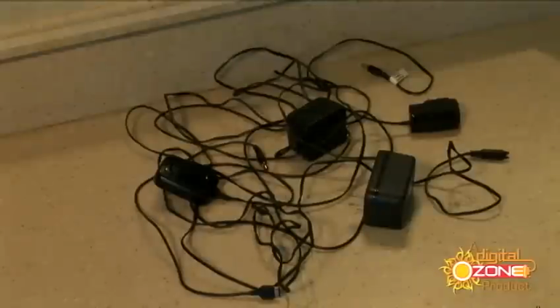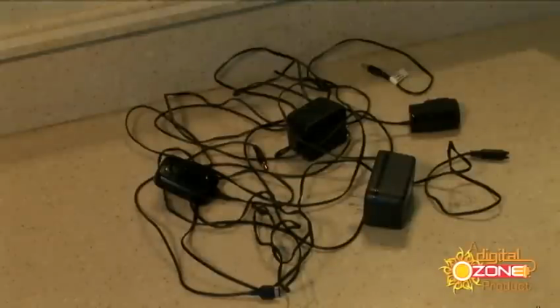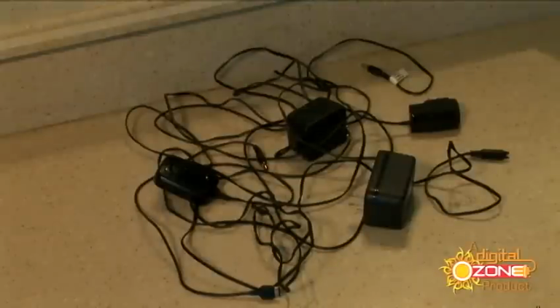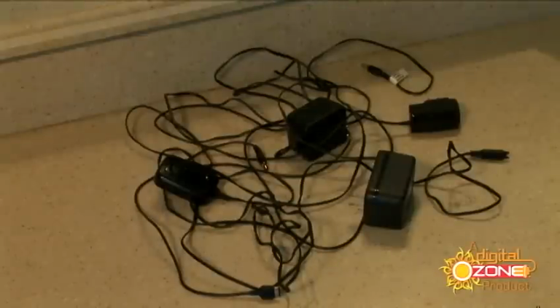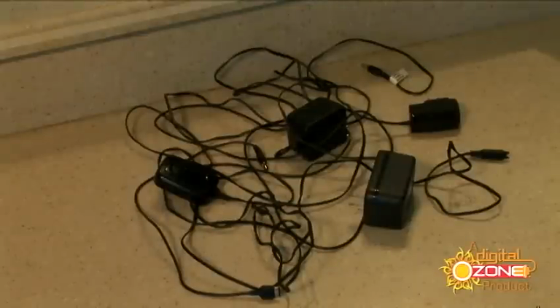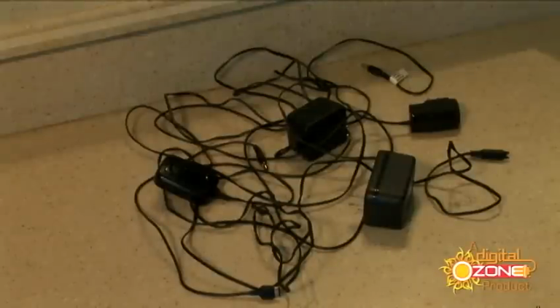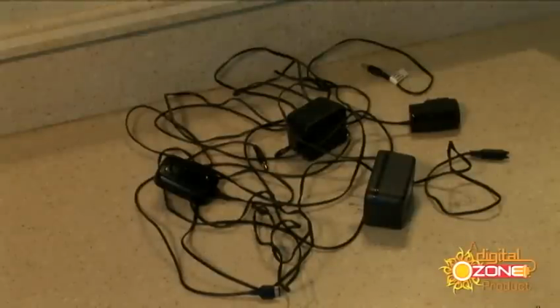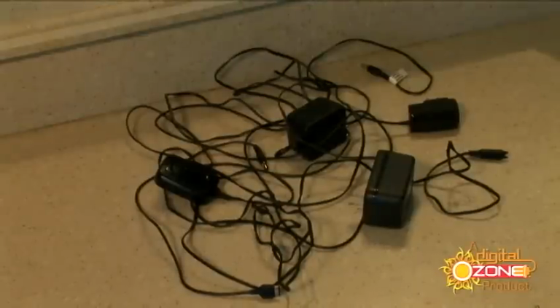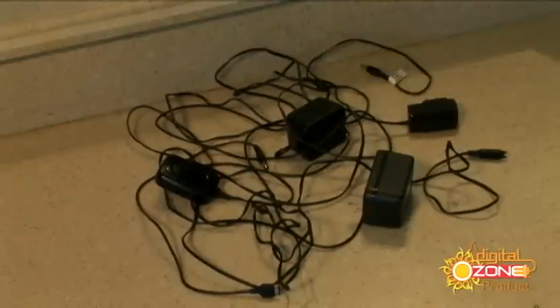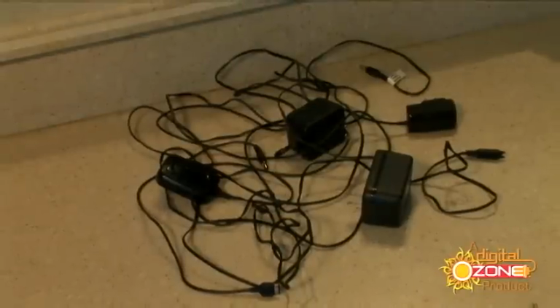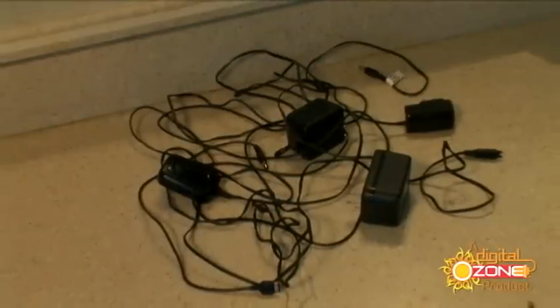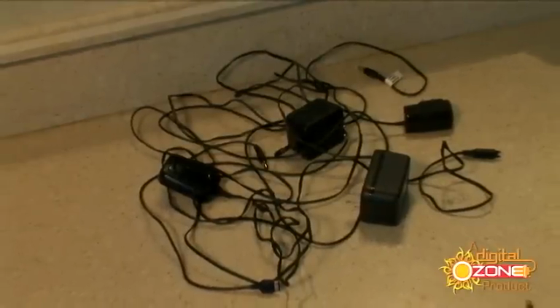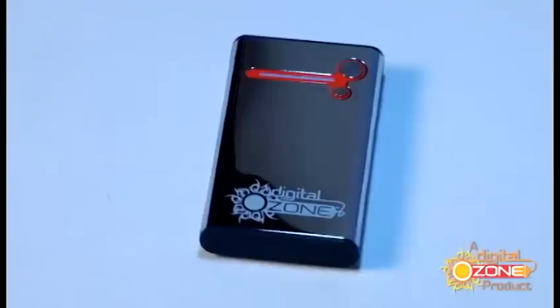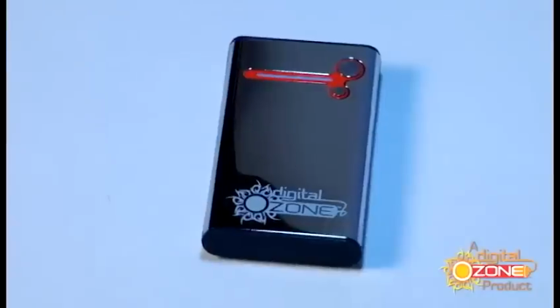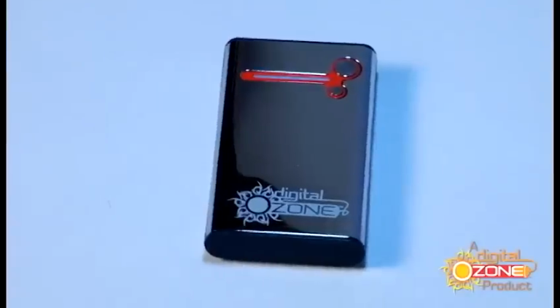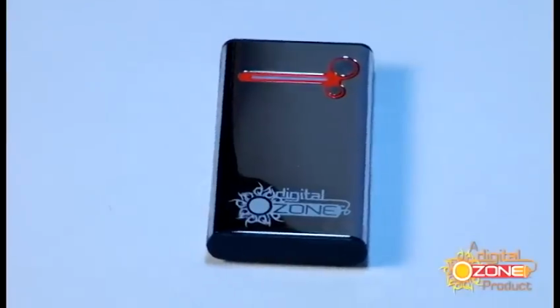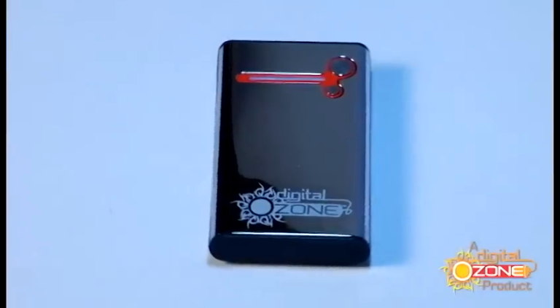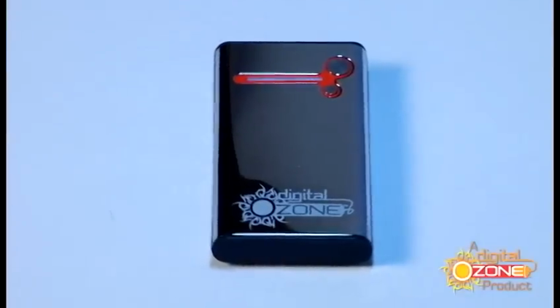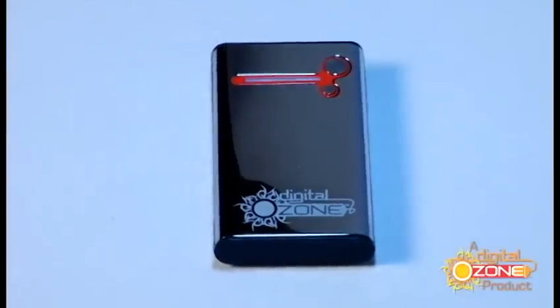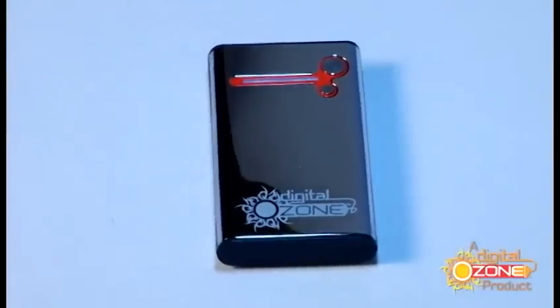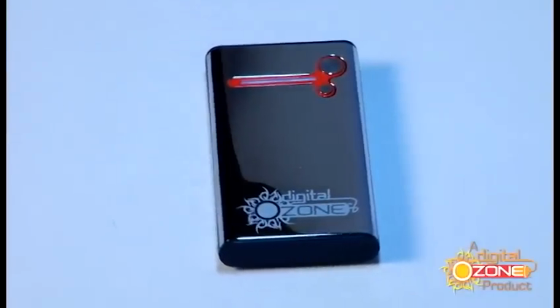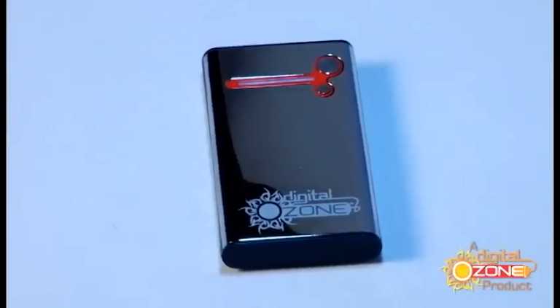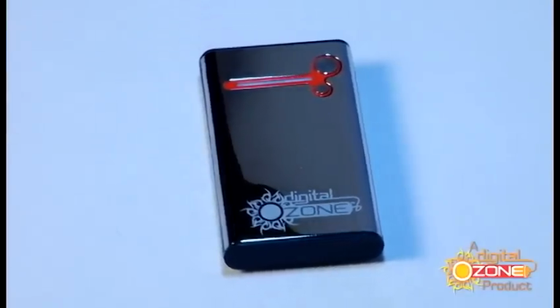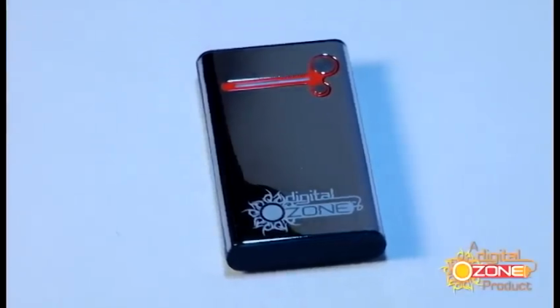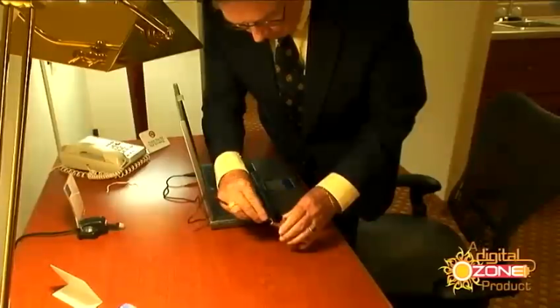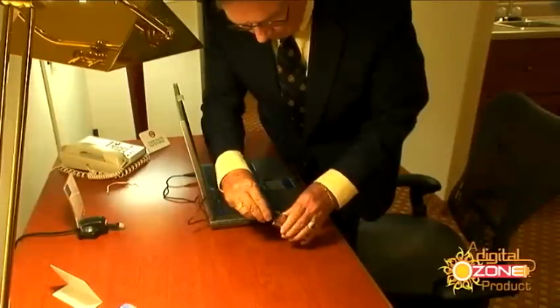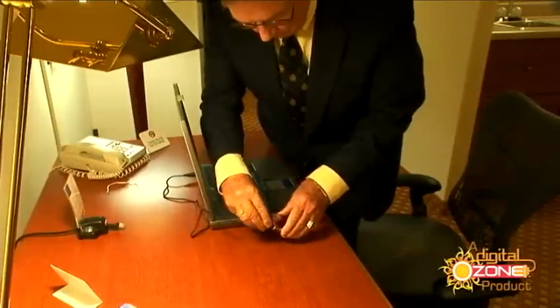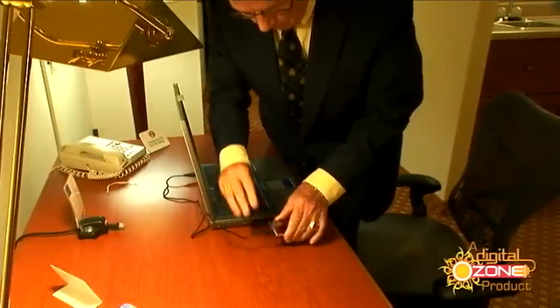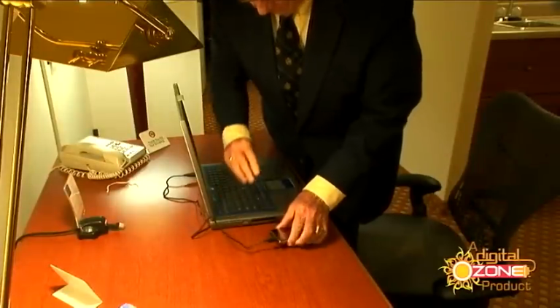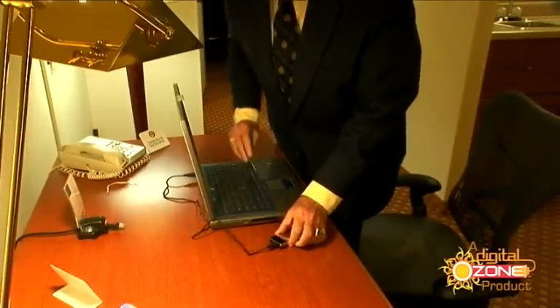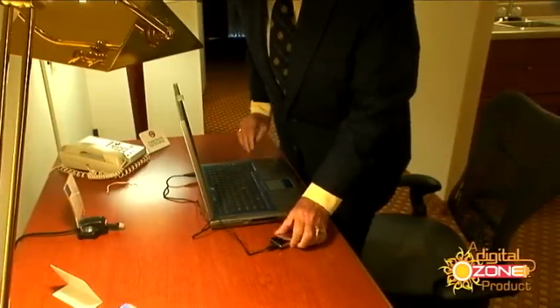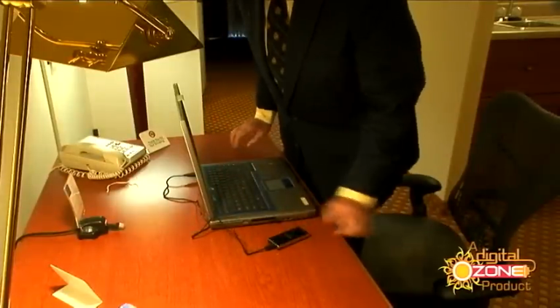What a hassle. Car chargers or wall chargers, JuiceBar replaces them all. Always on the move? Charge up while you're on your computer.